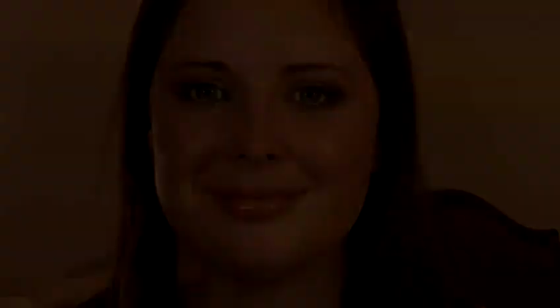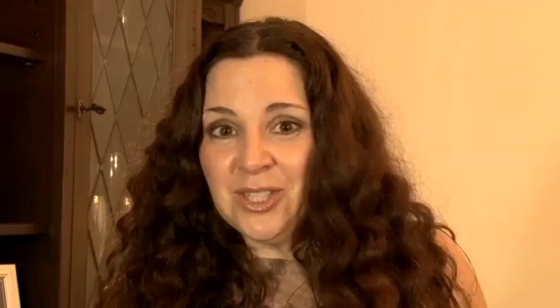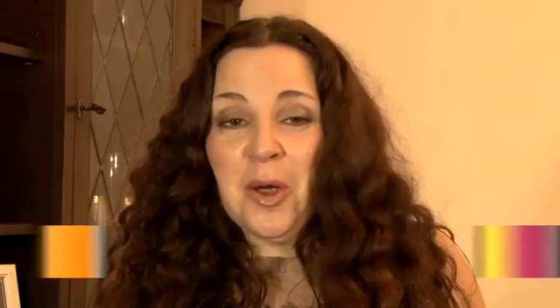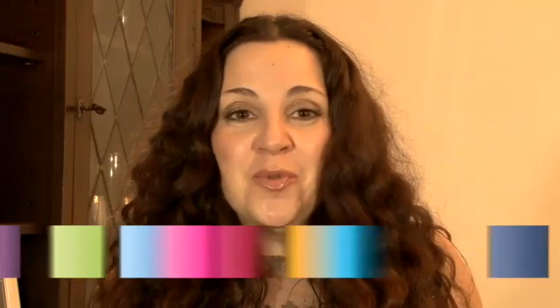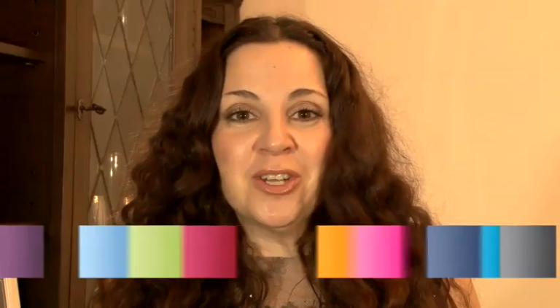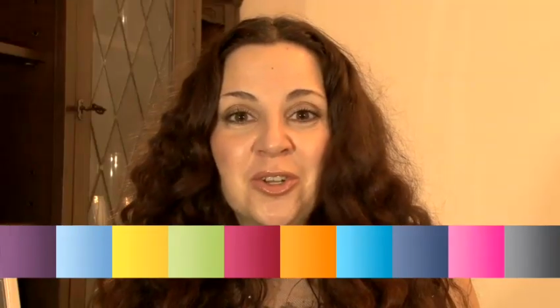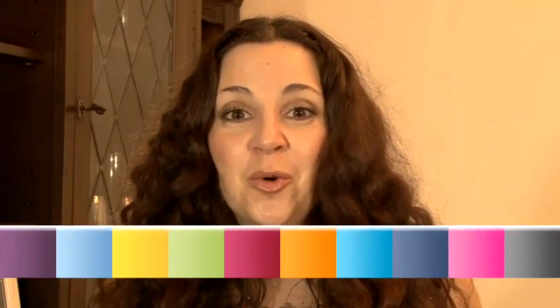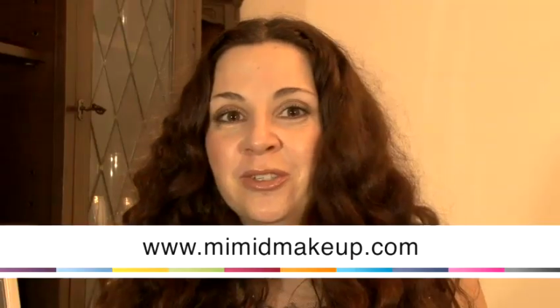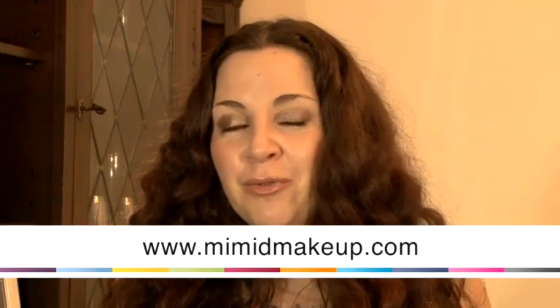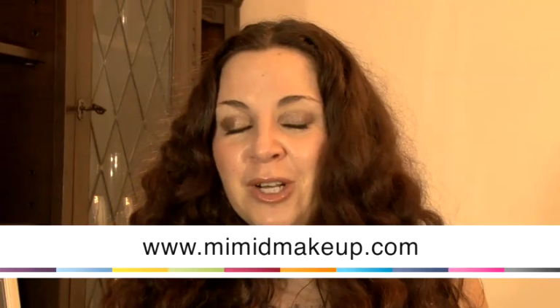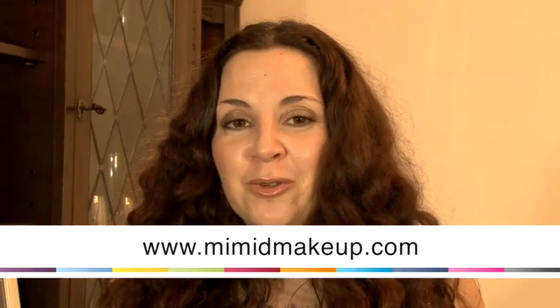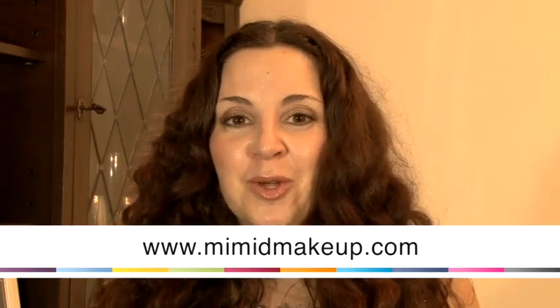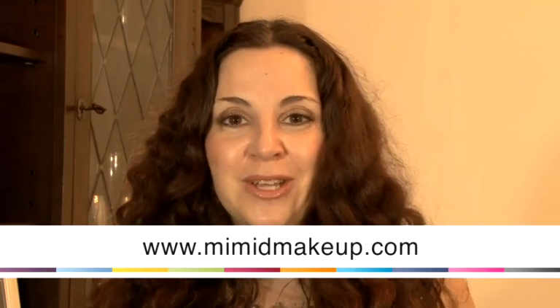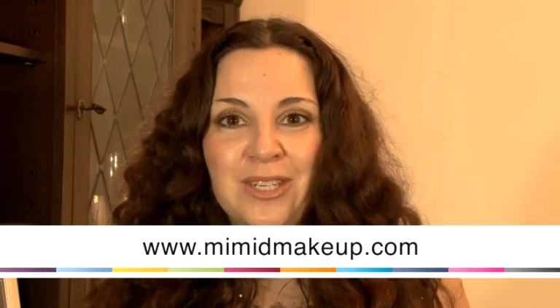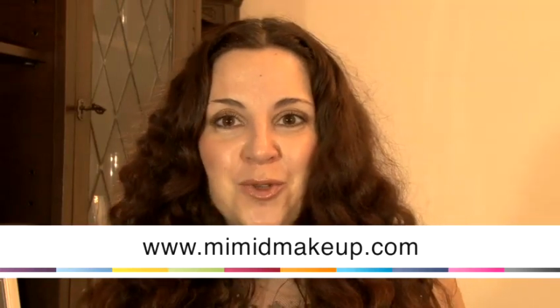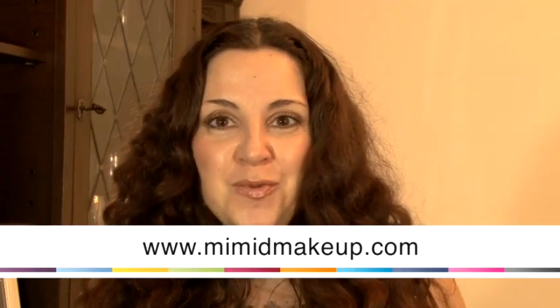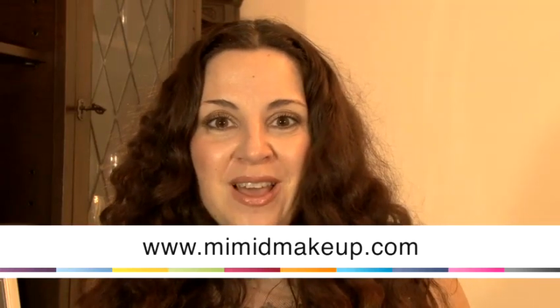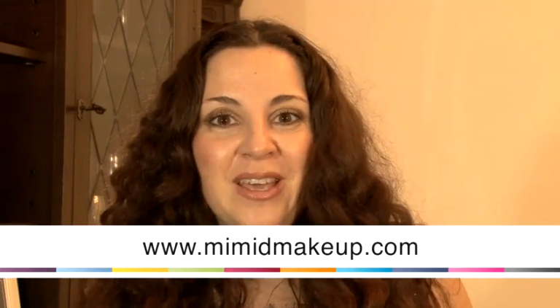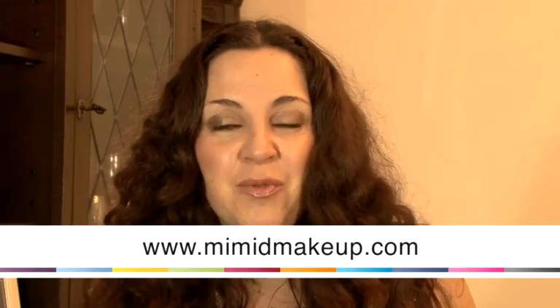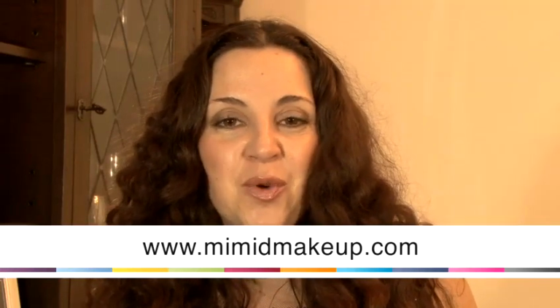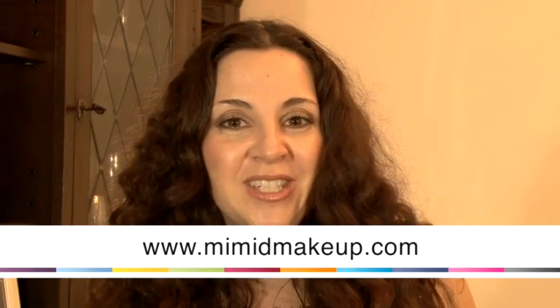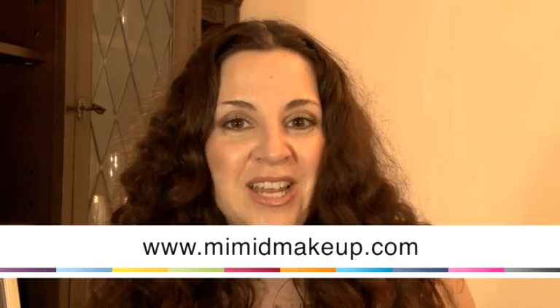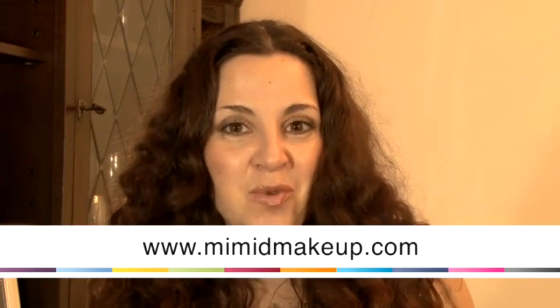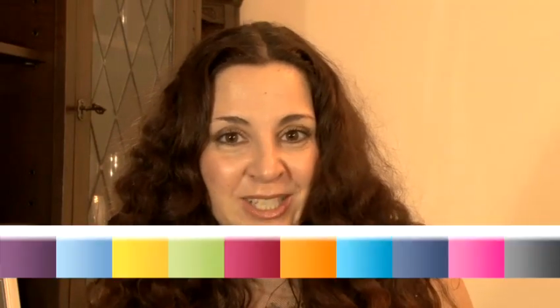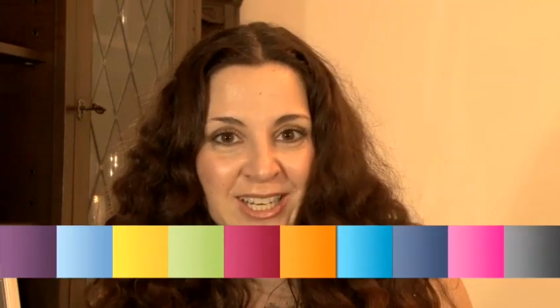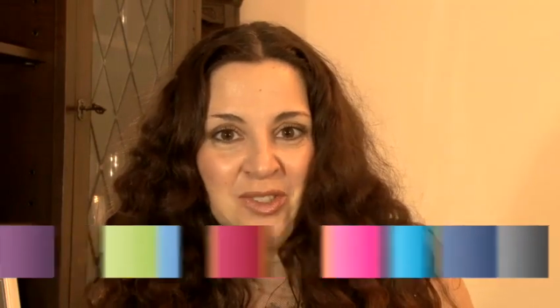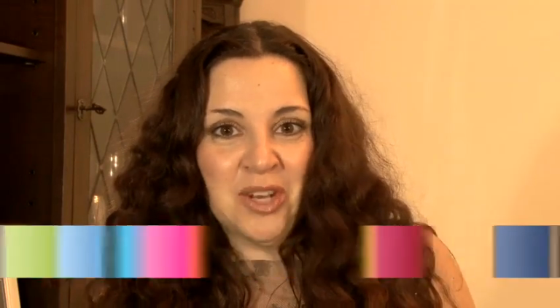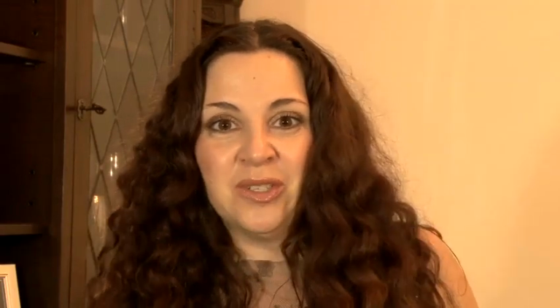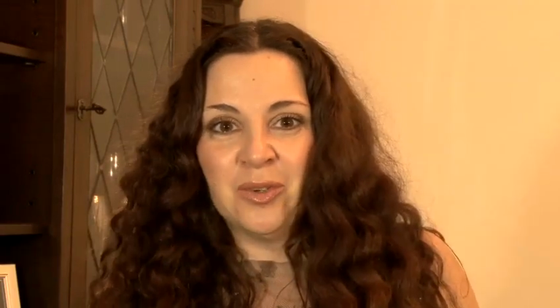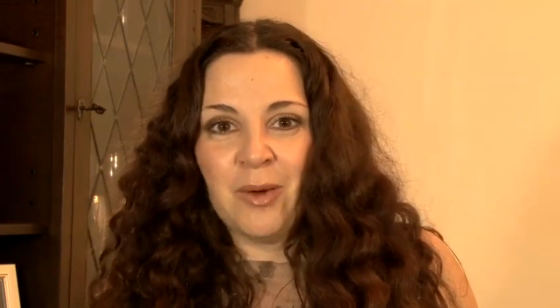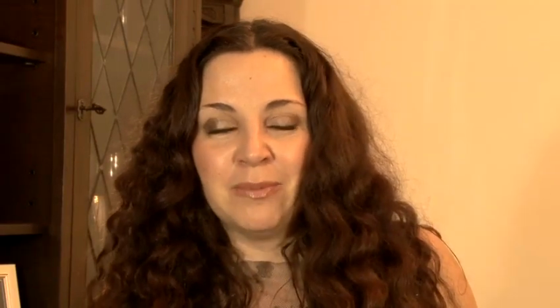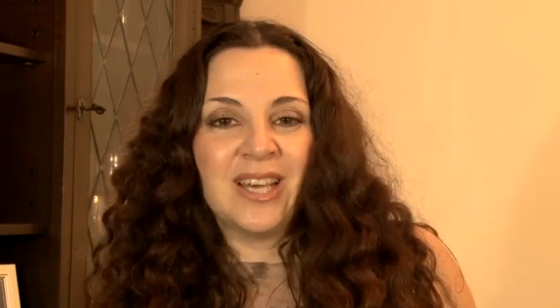So I hope you enjoyed all the different looks we created for you. If you want any more details, you can always go on my website.